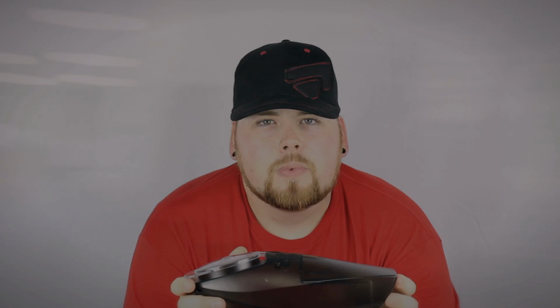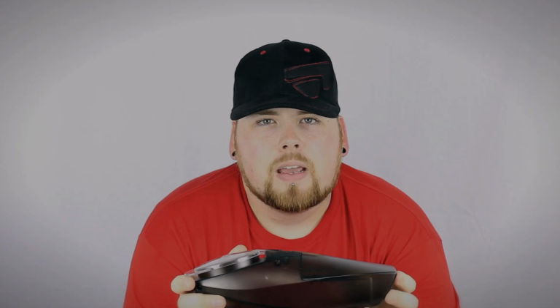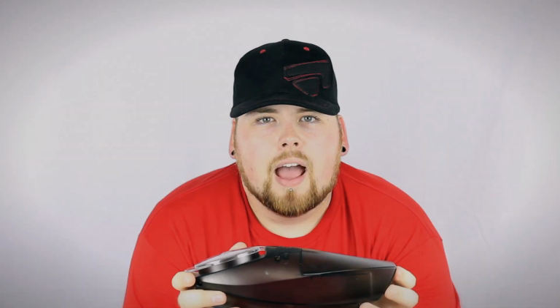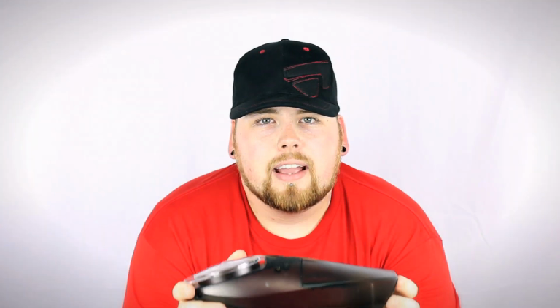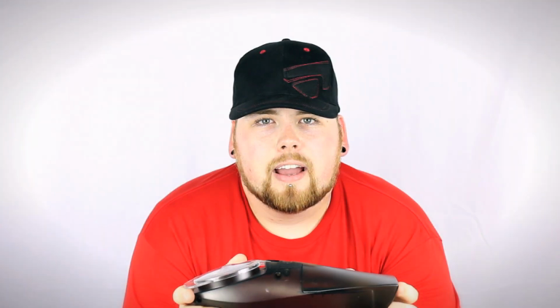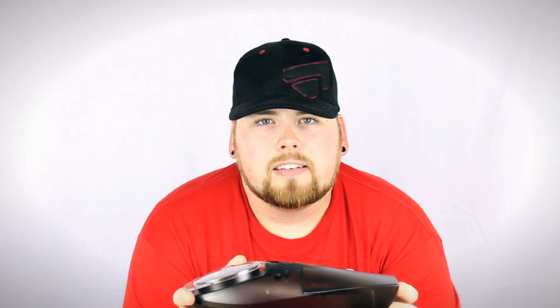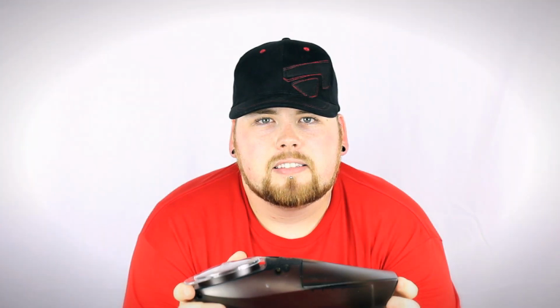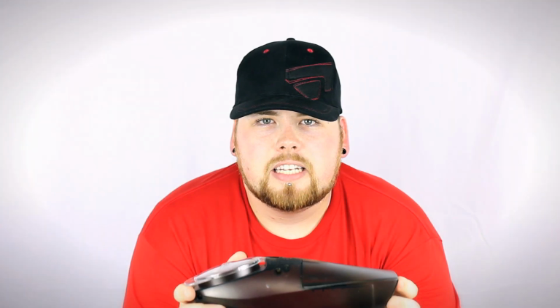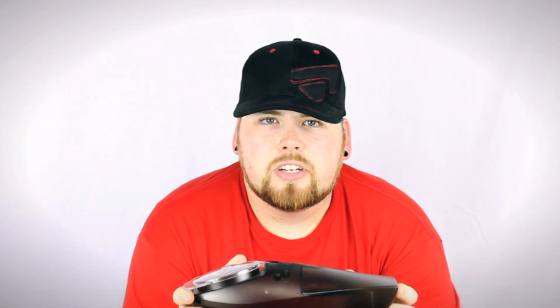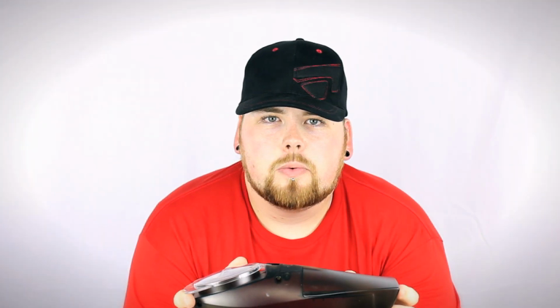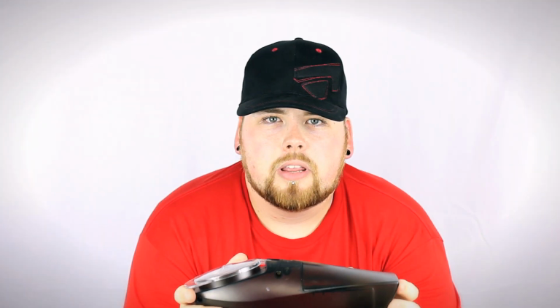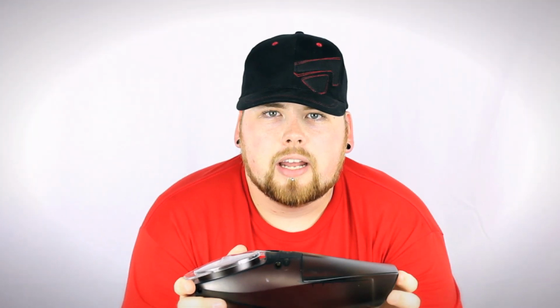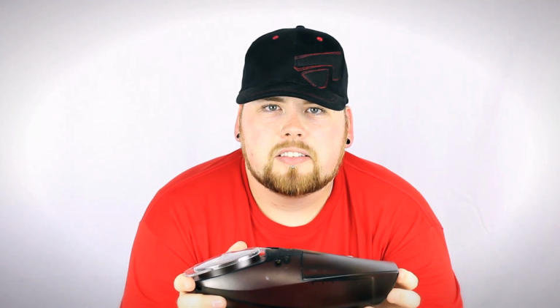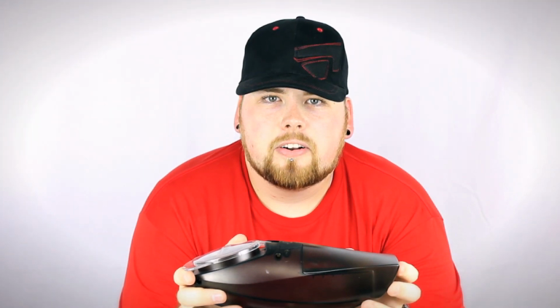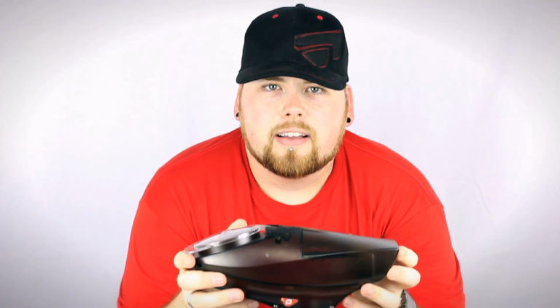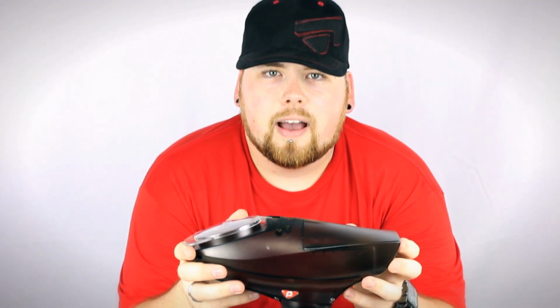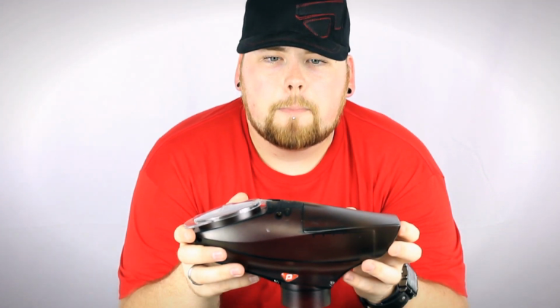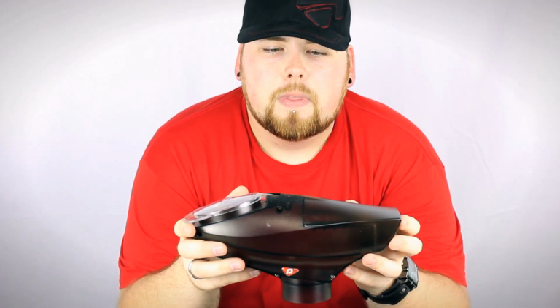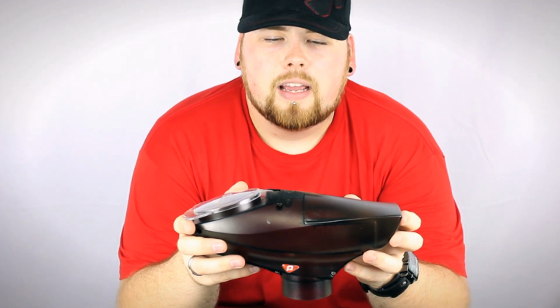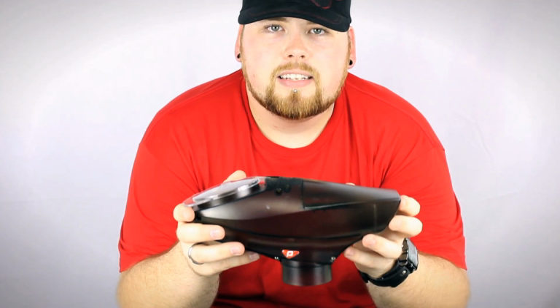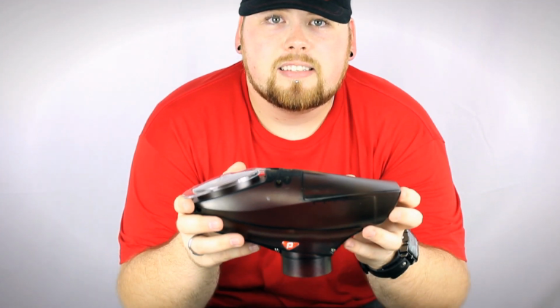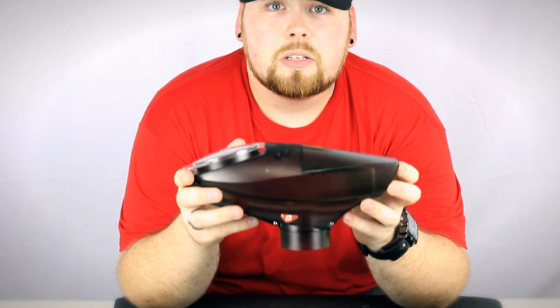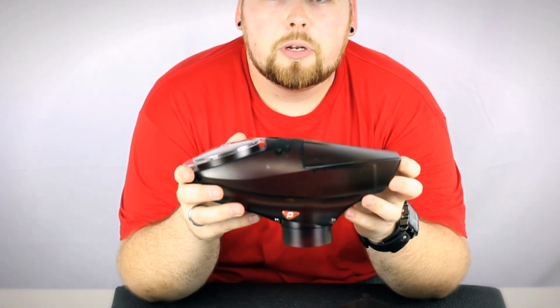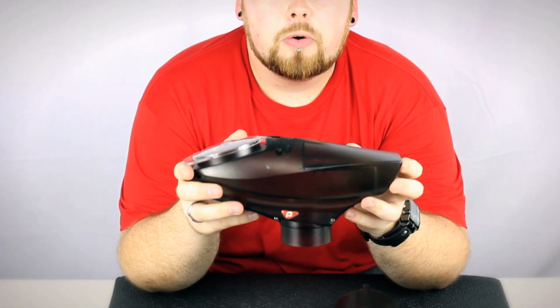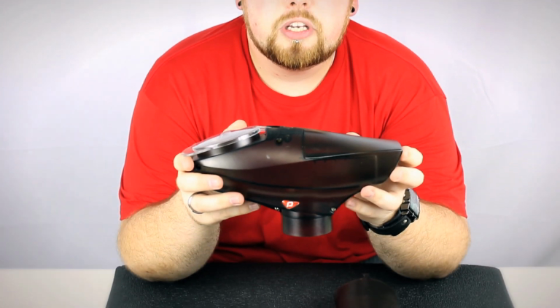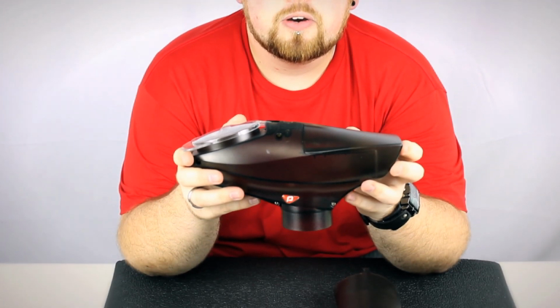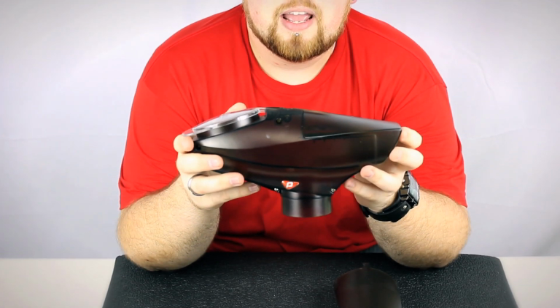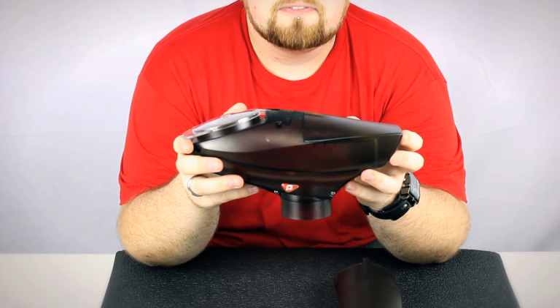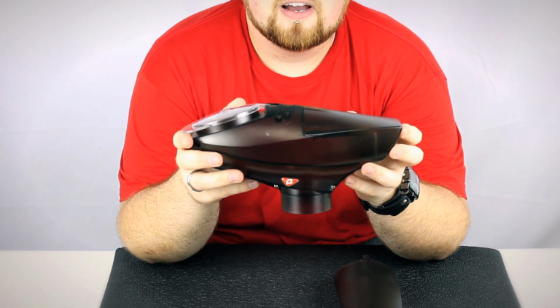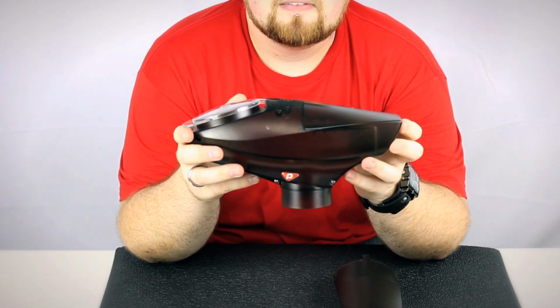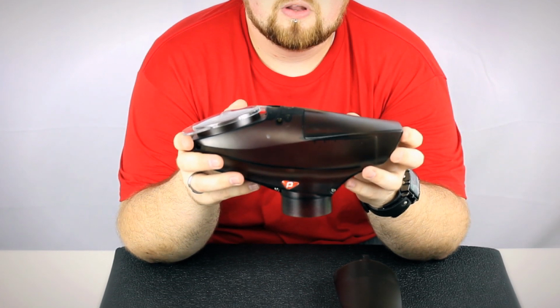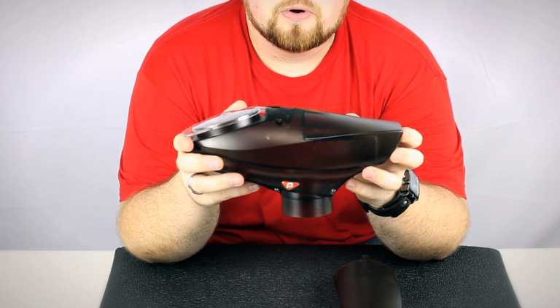Hey guys, it's DJ with ANSGear.com and this is the Pinocchio A5 Loader.